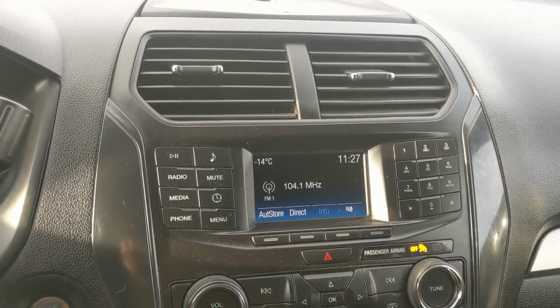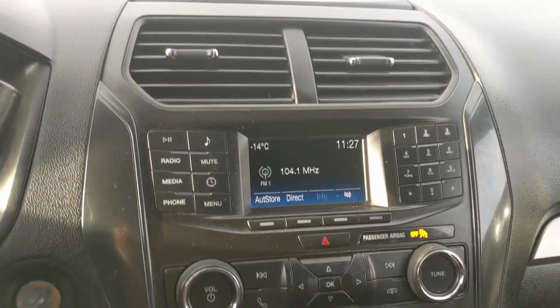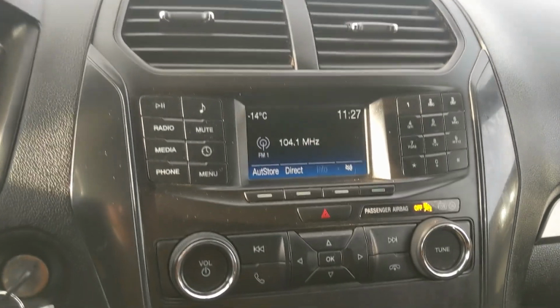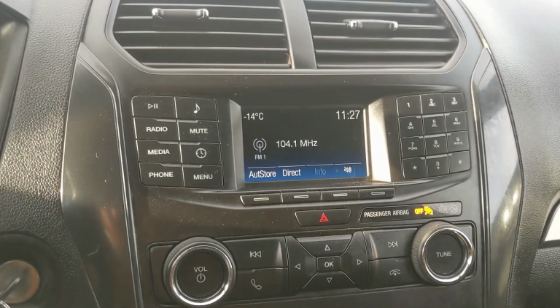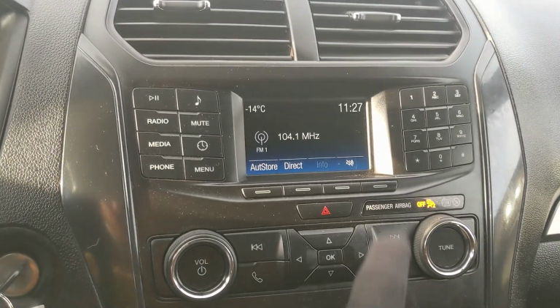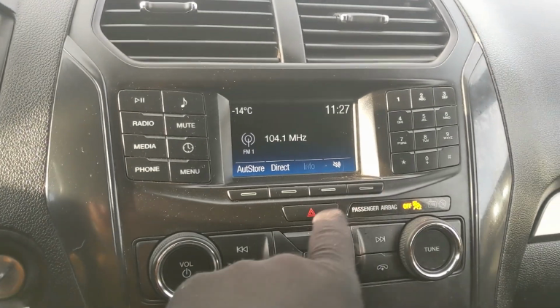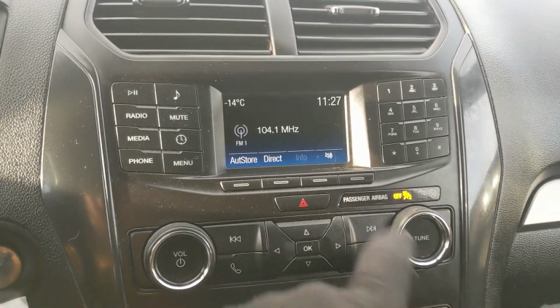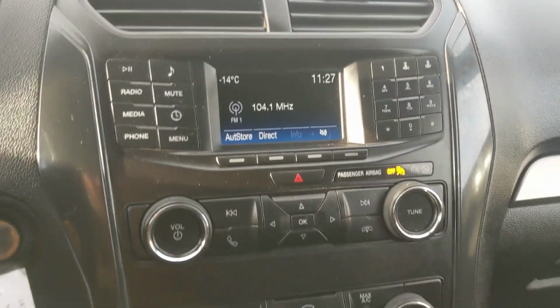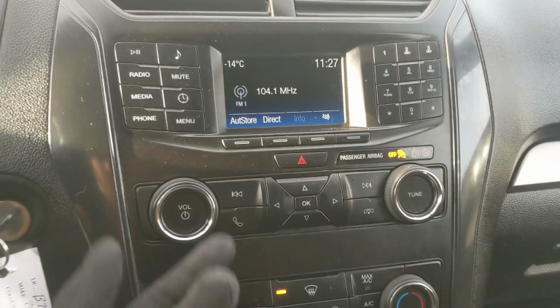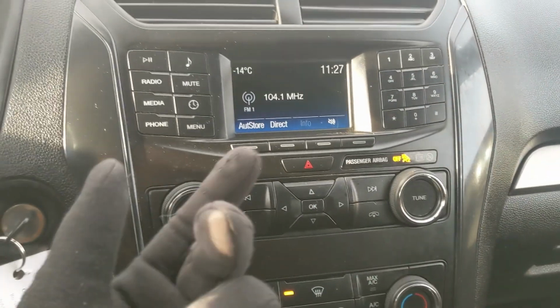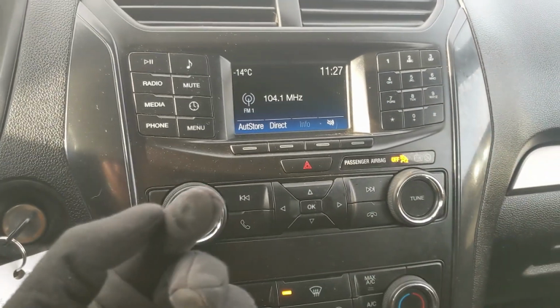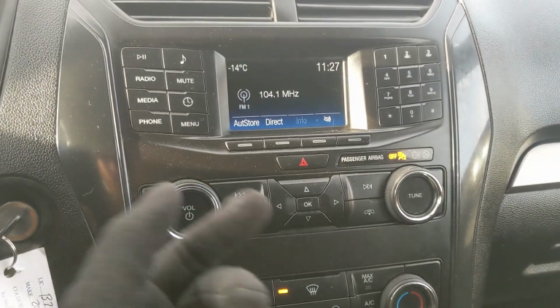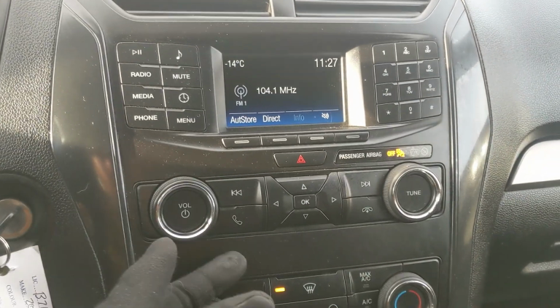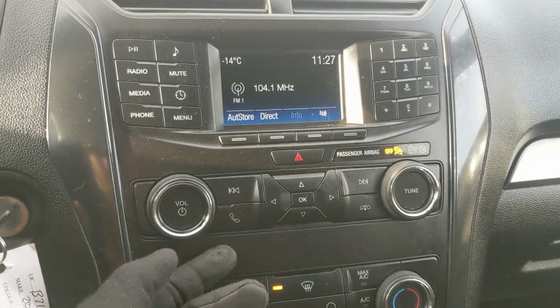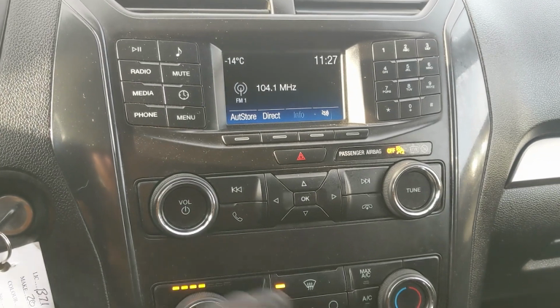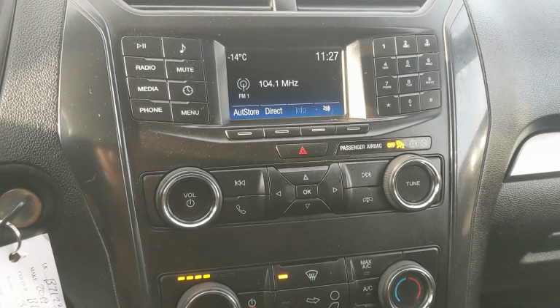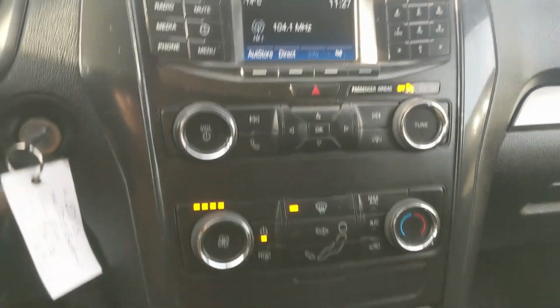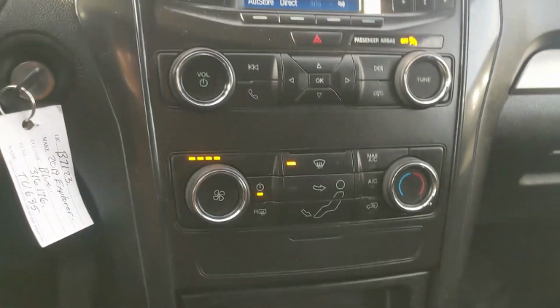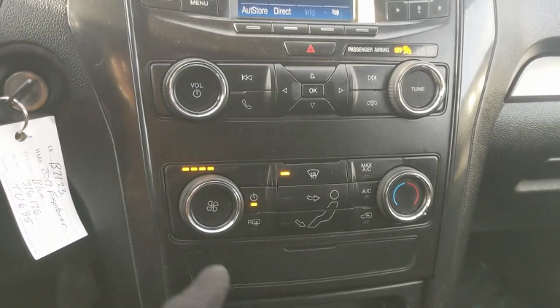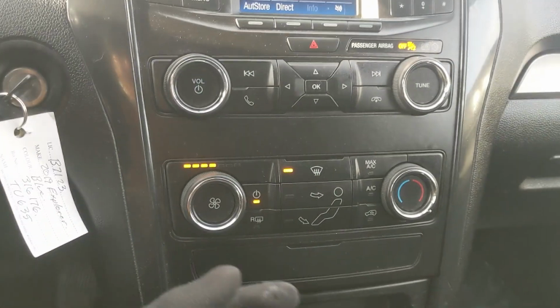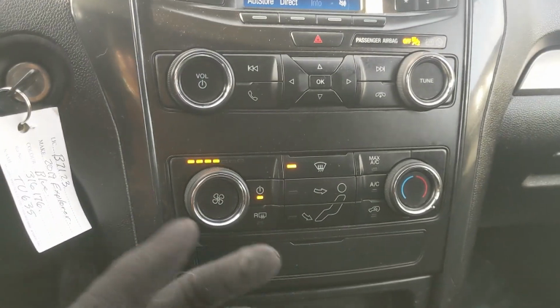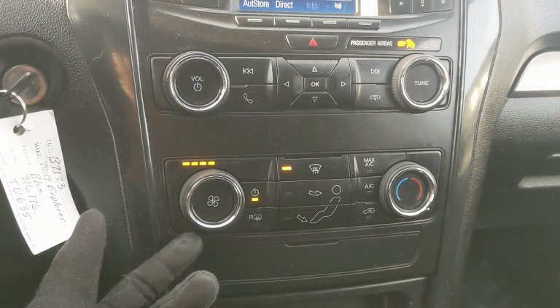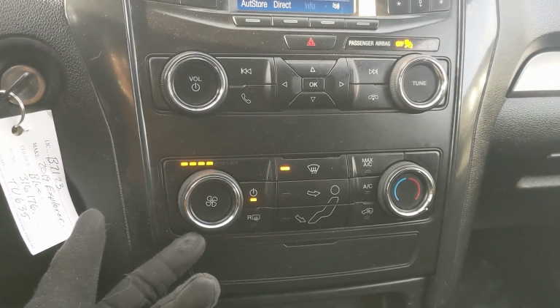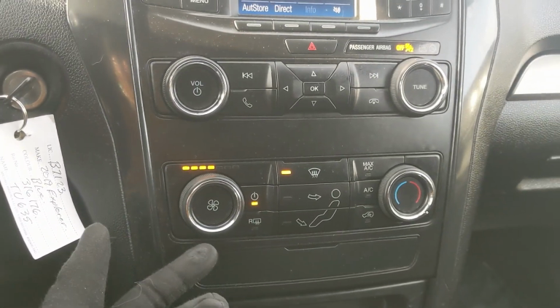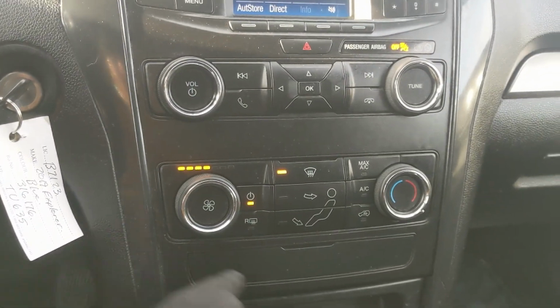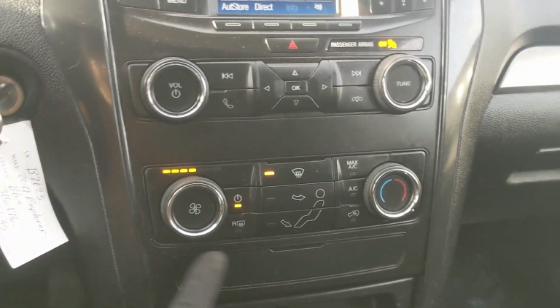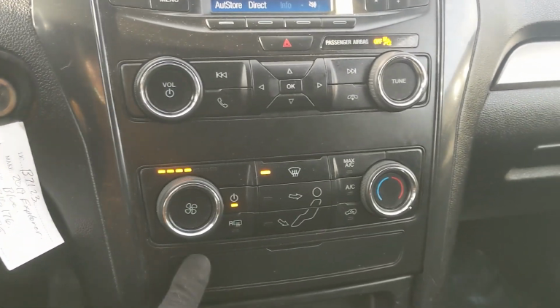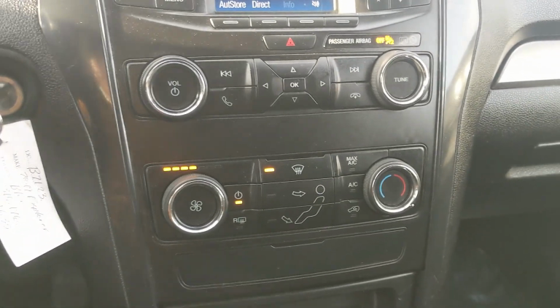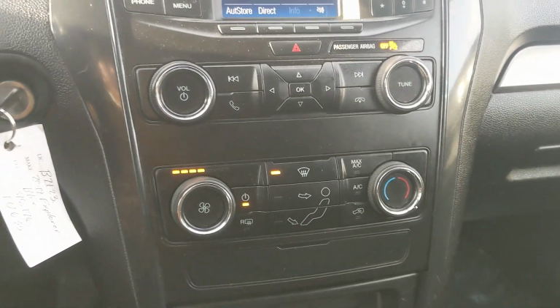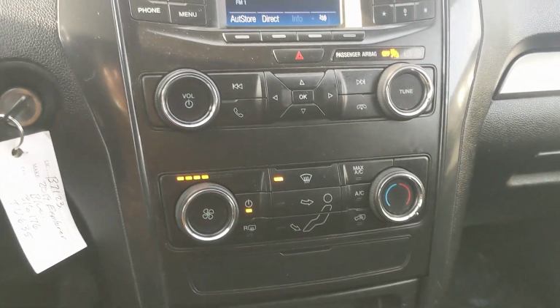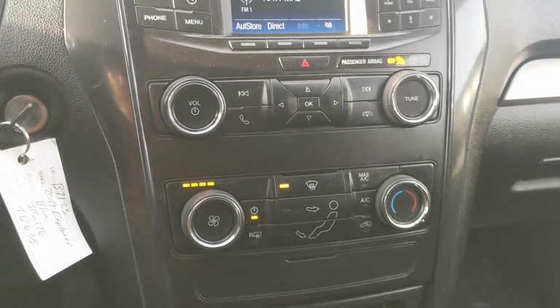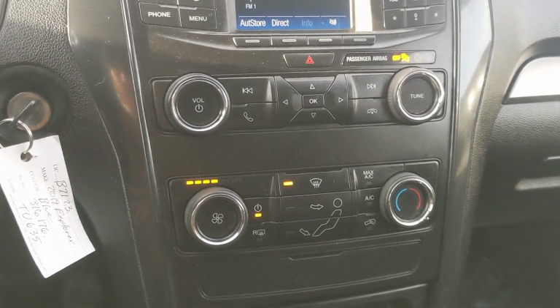Moving down, you have your hazards, and then your physical media controls and climate controls — pretty simple, easy to use.